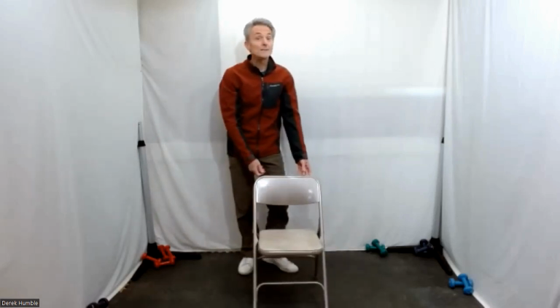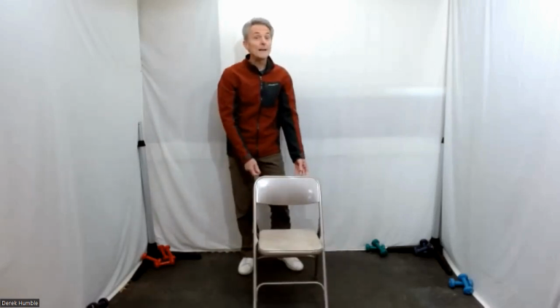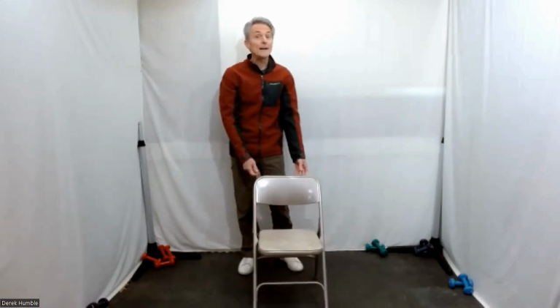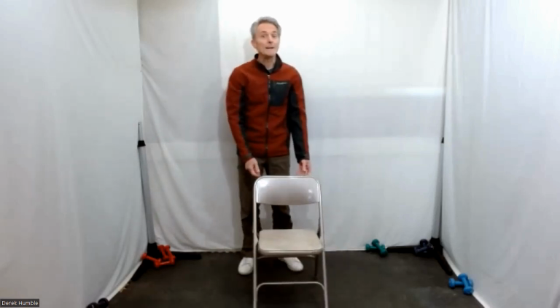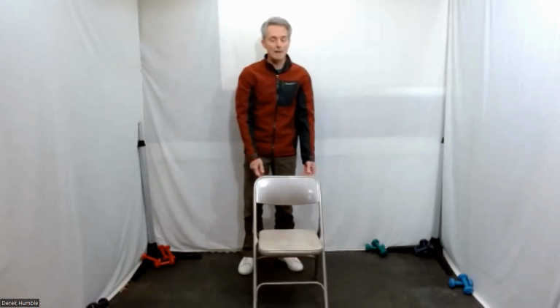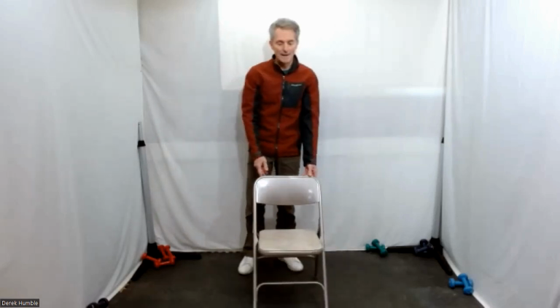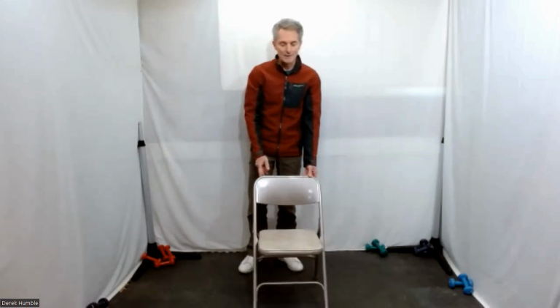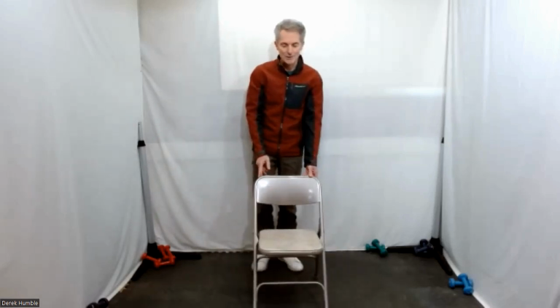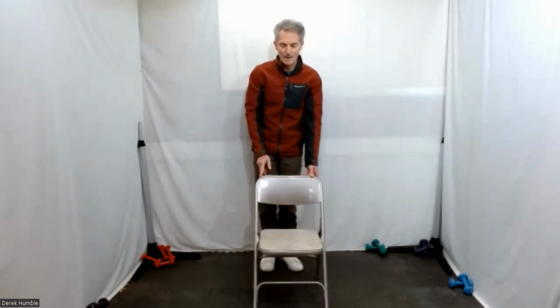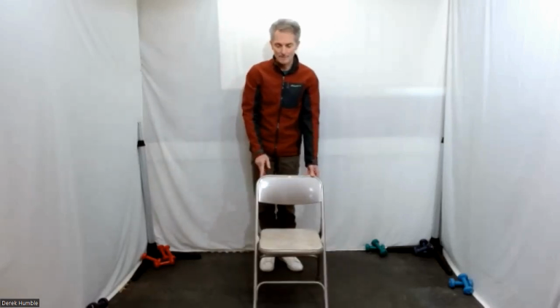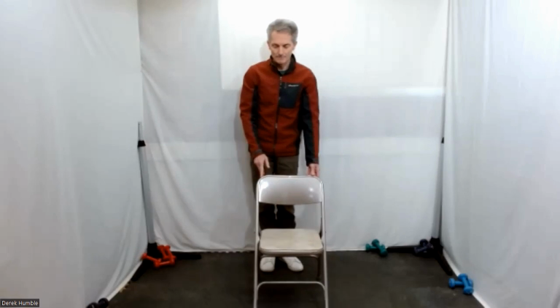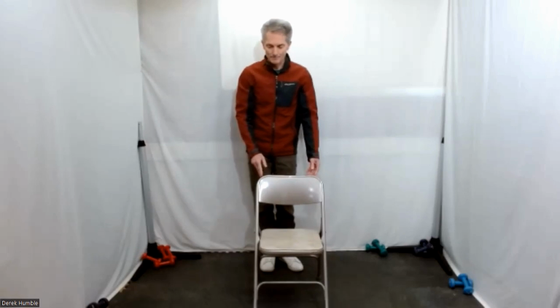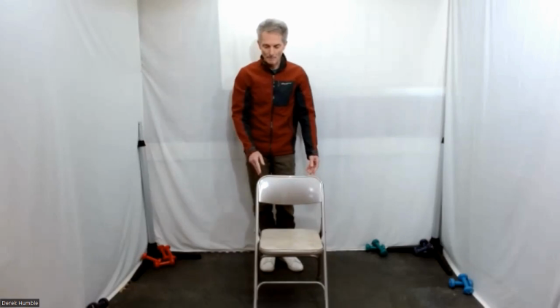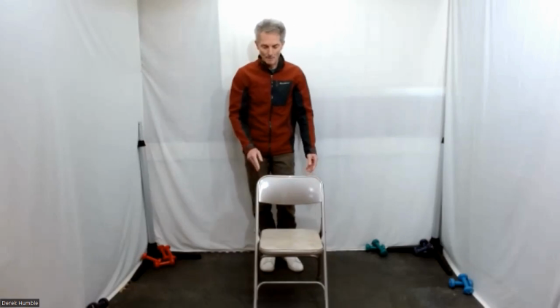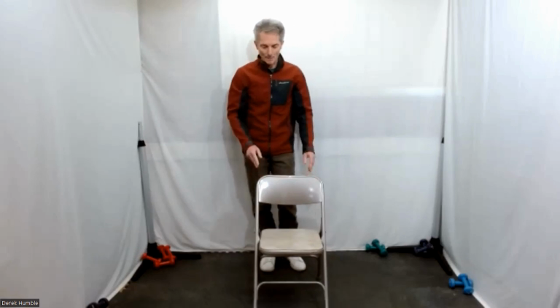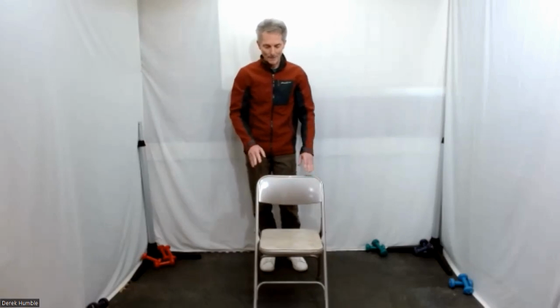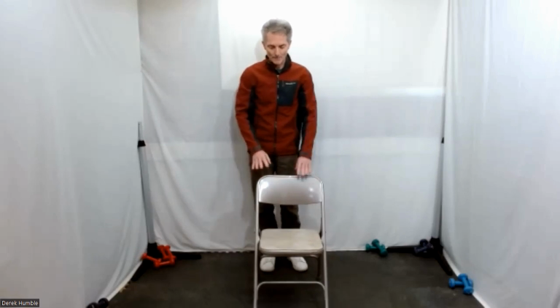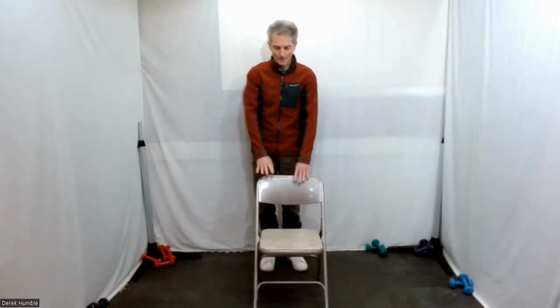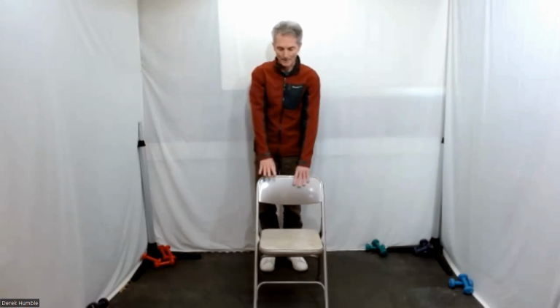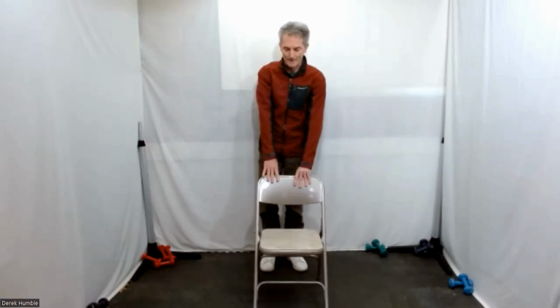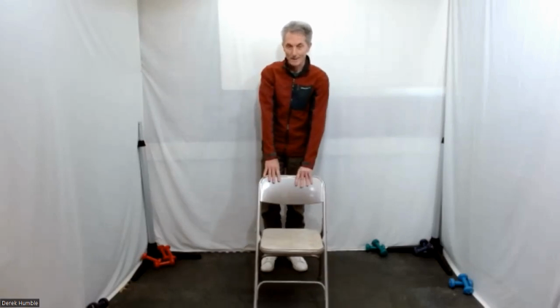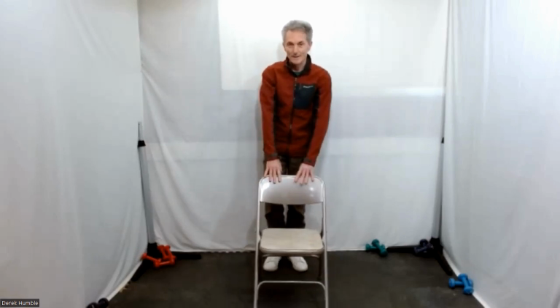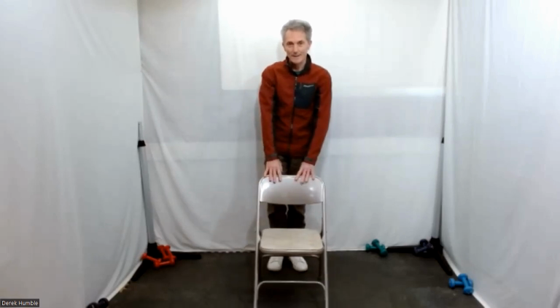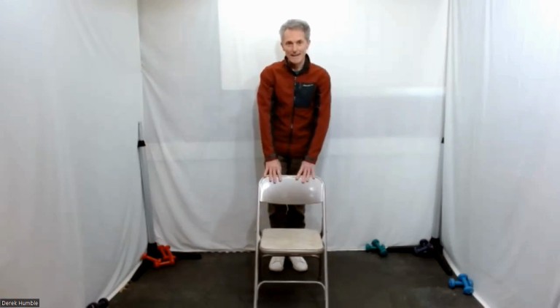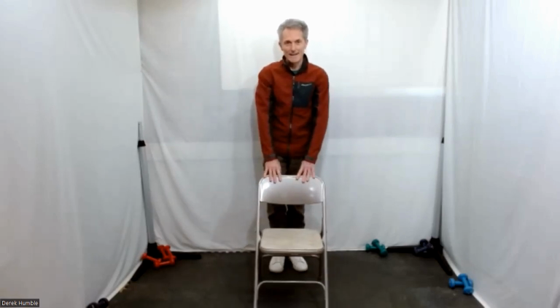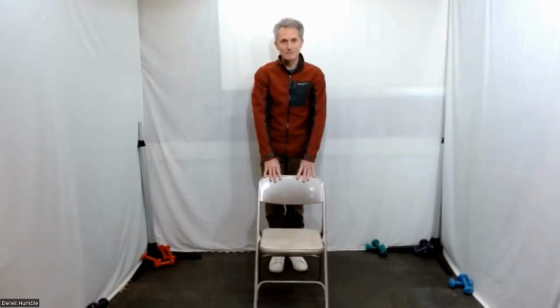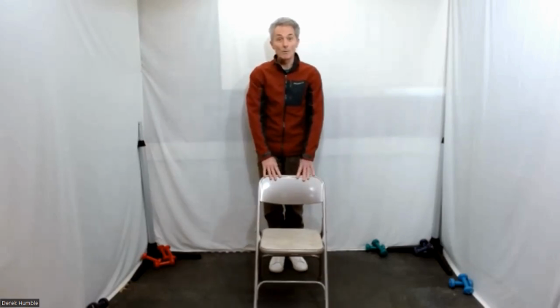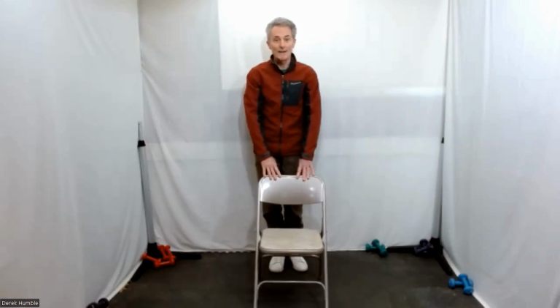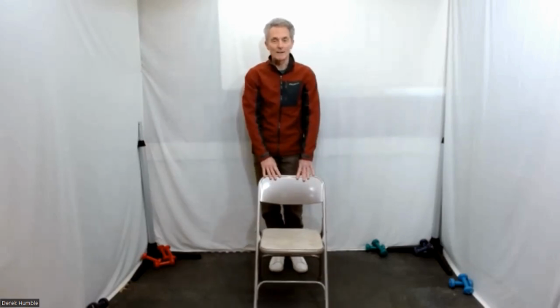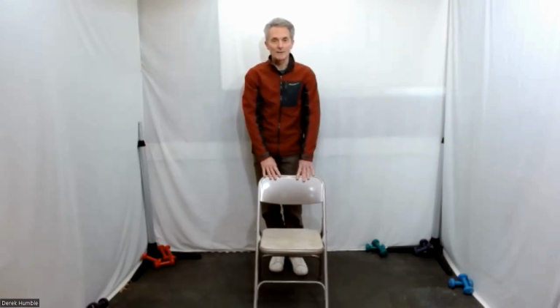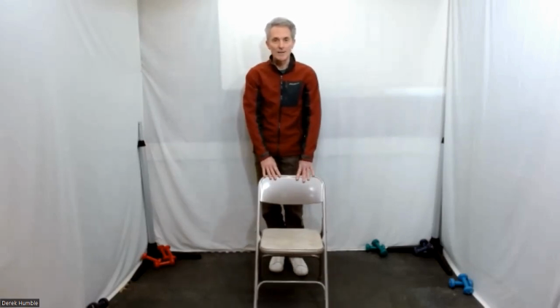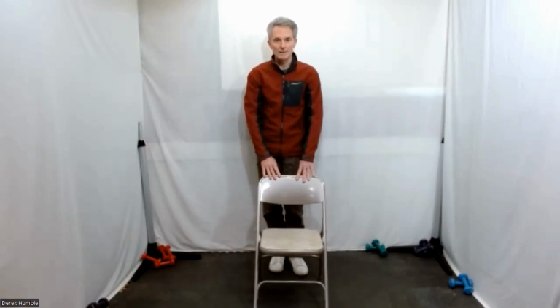Stay behind your chair — both hands on the chair.